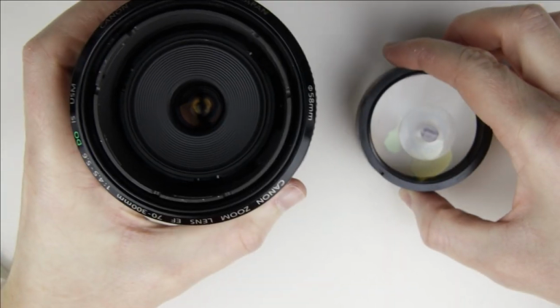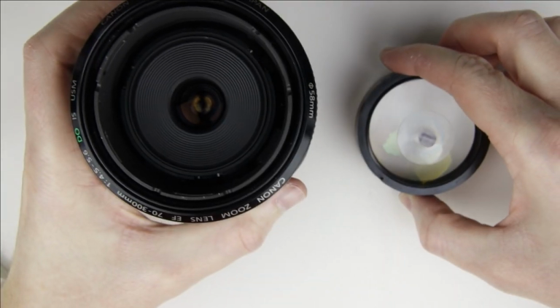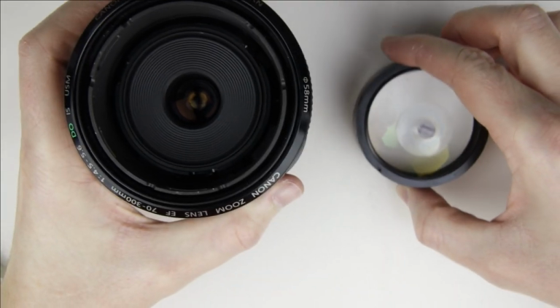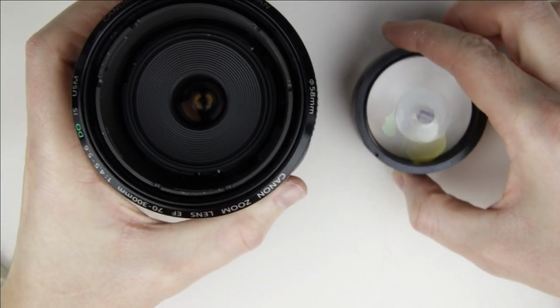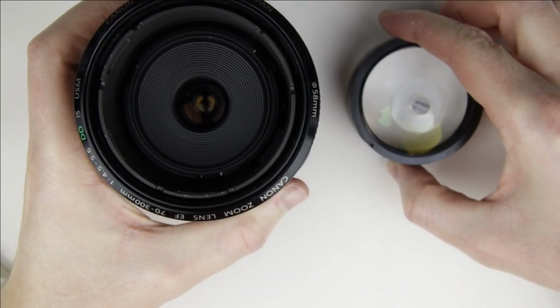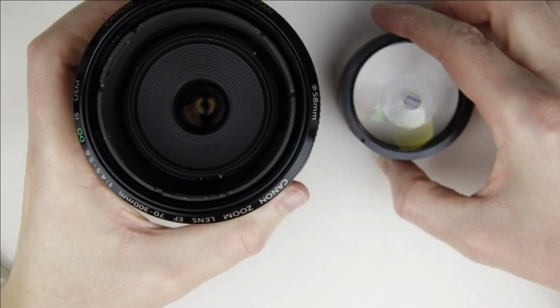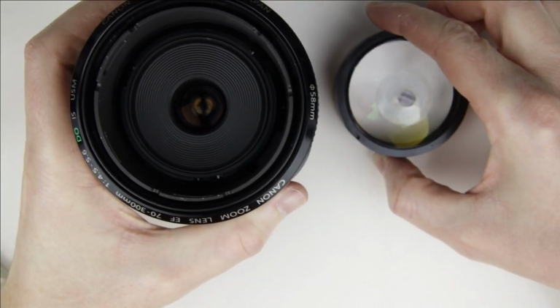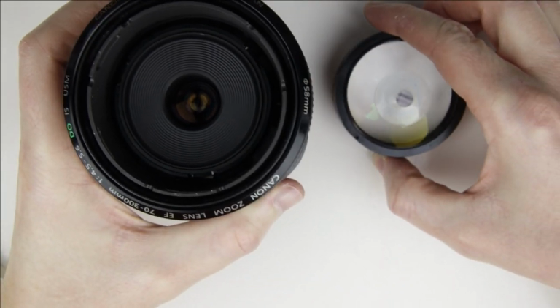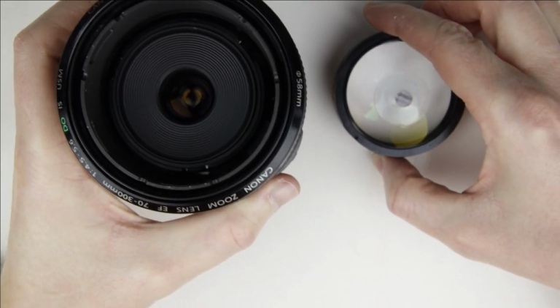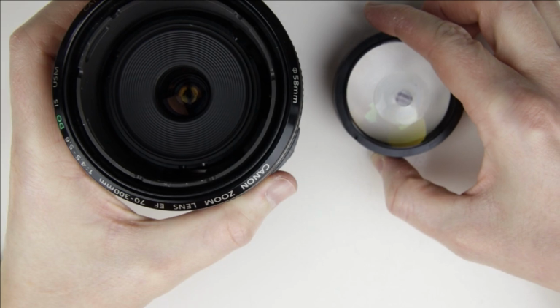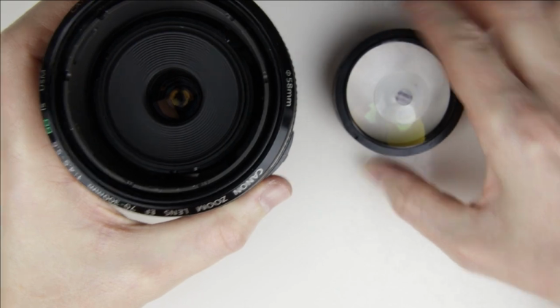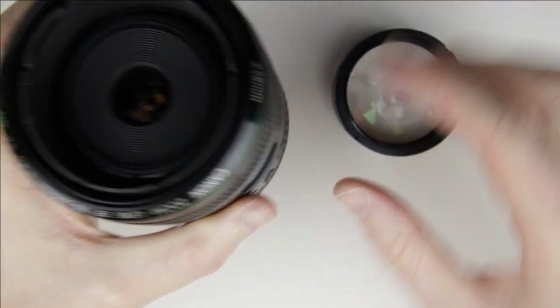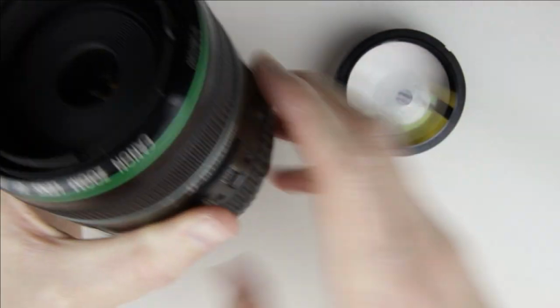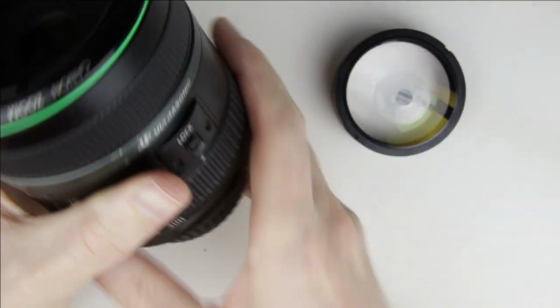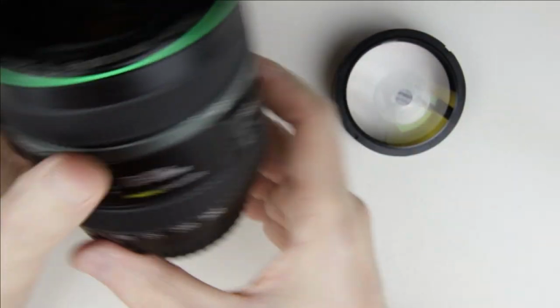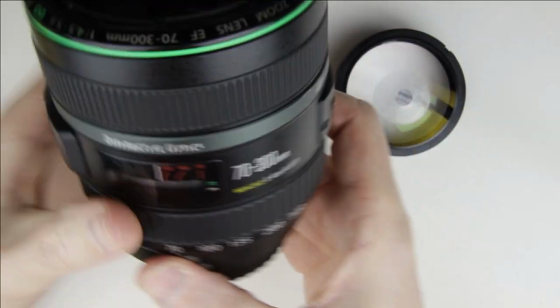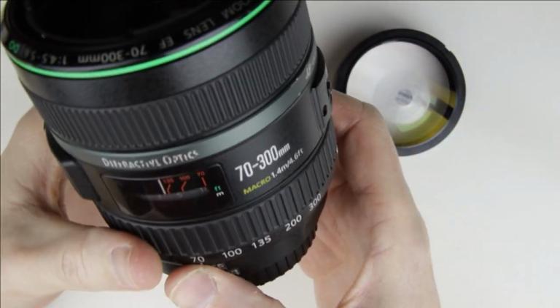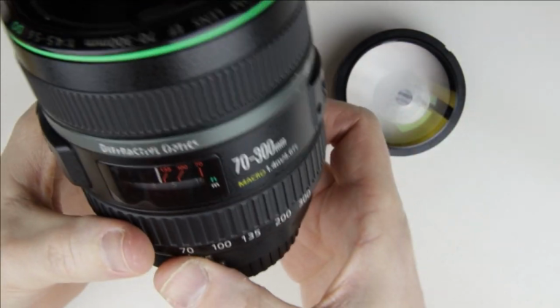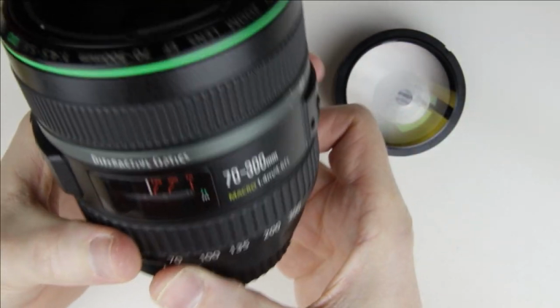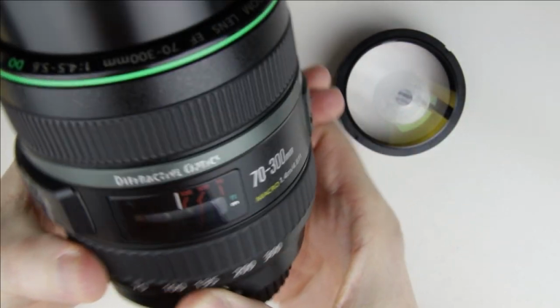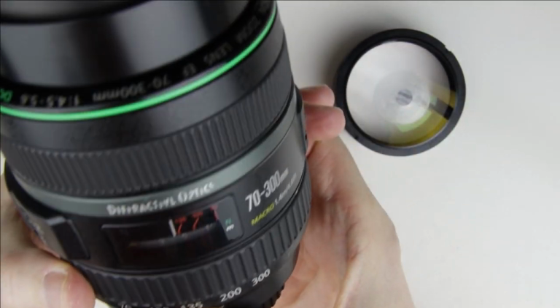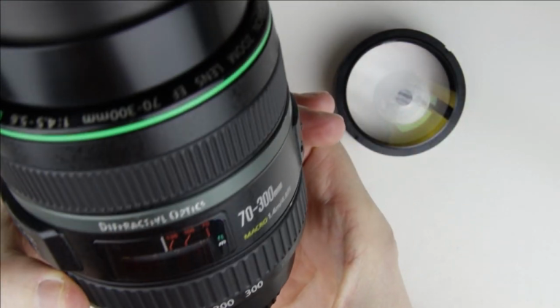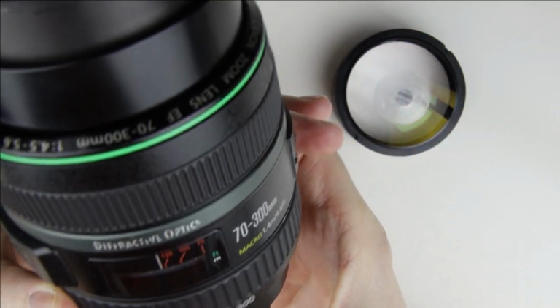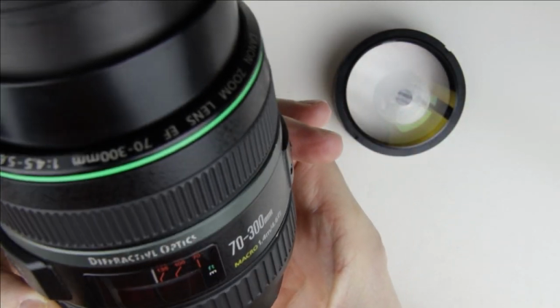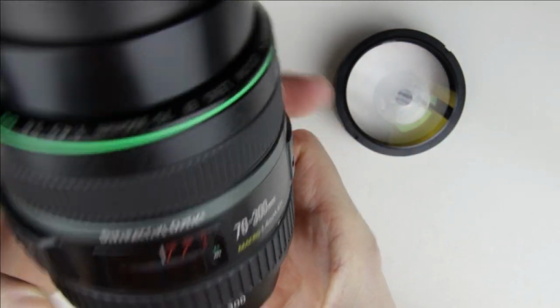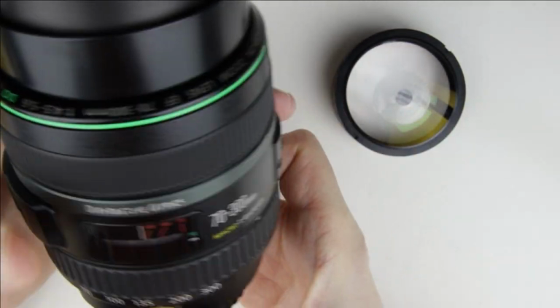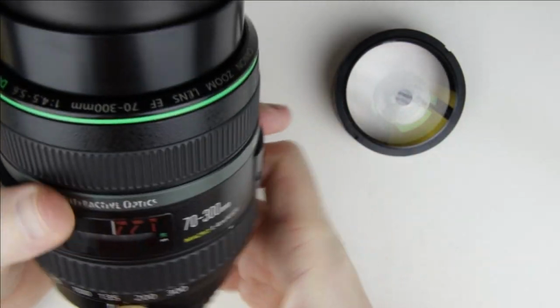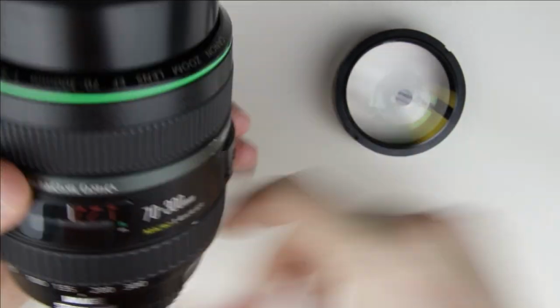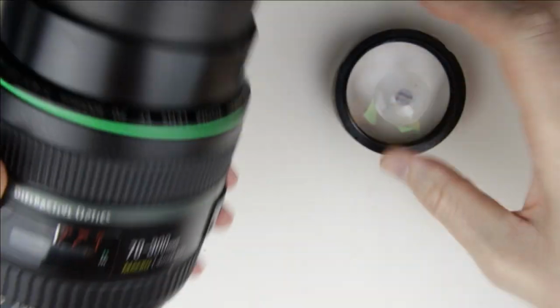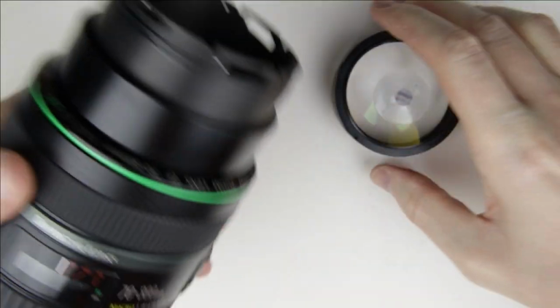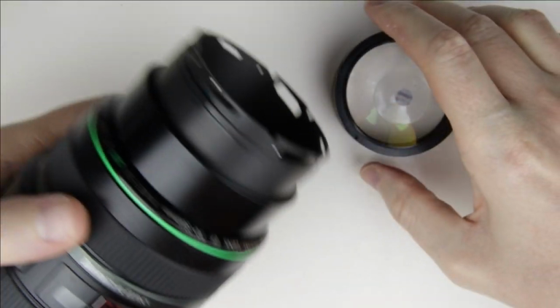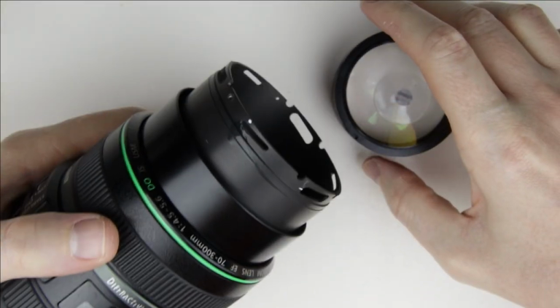Put back the front lens element. Make sure it is at the same position as it was originally.